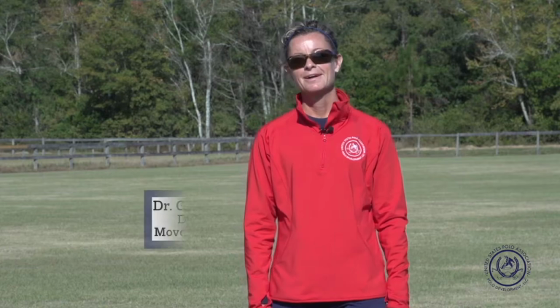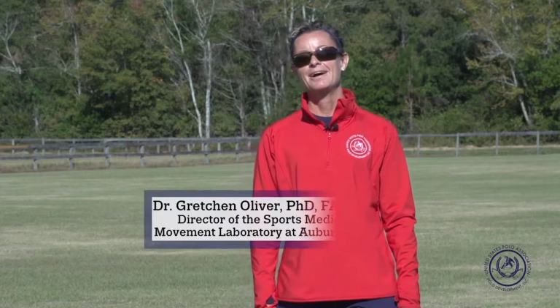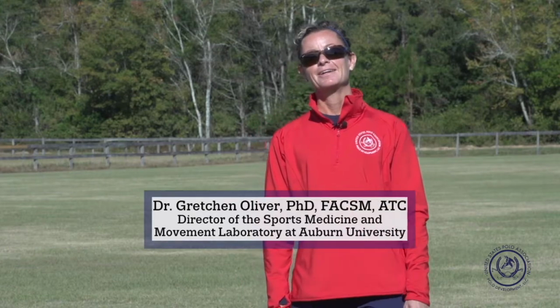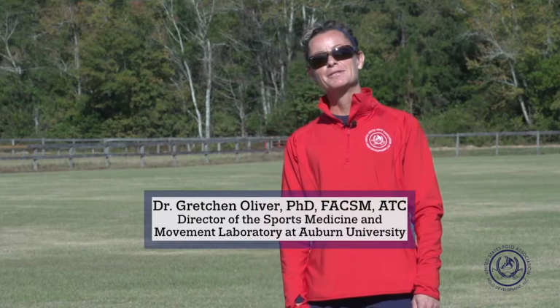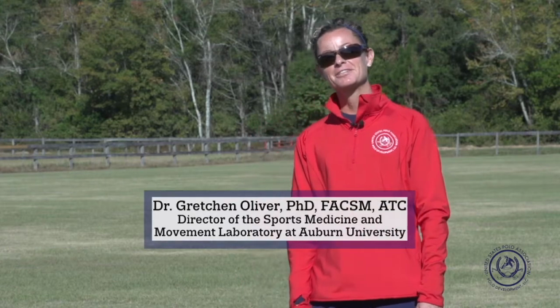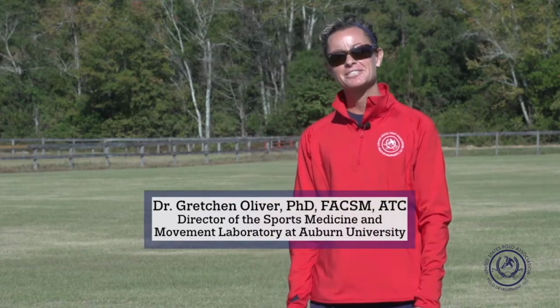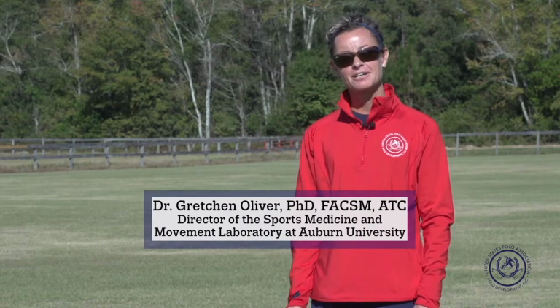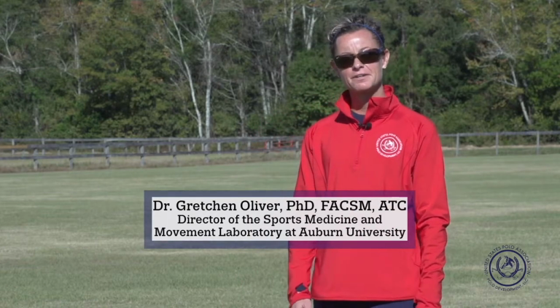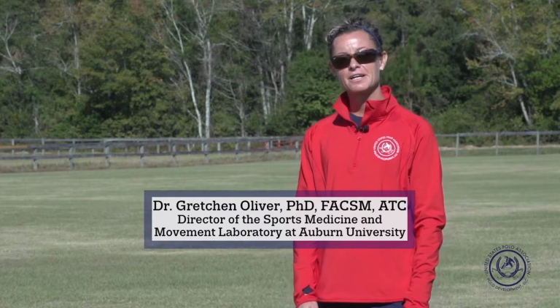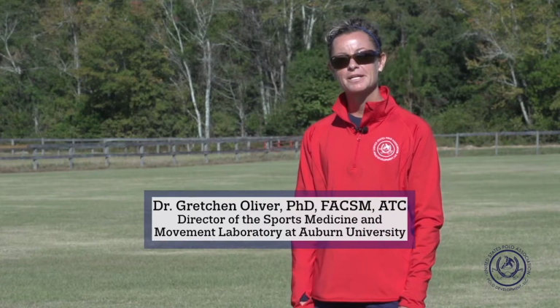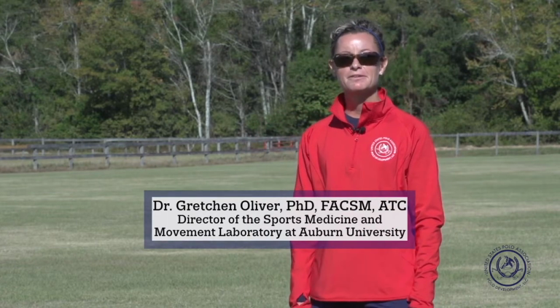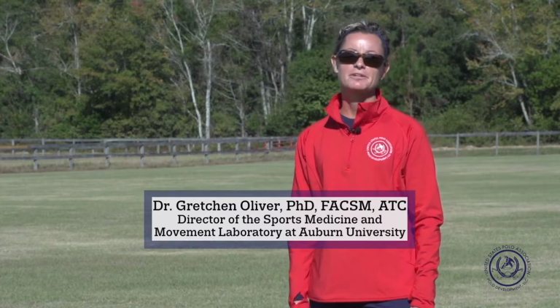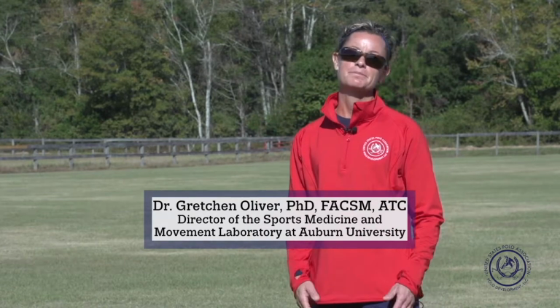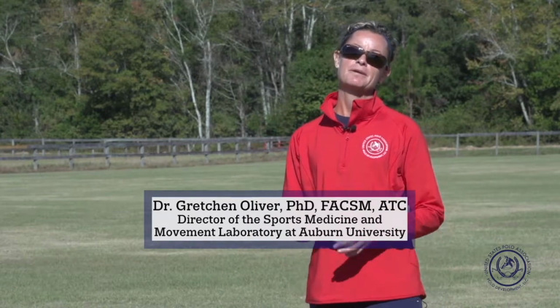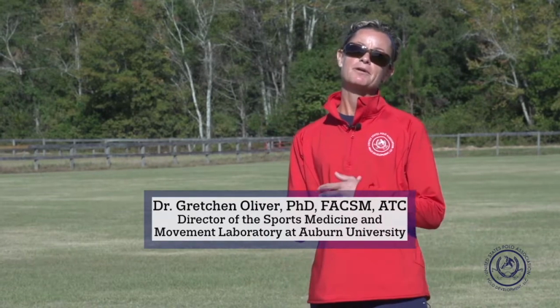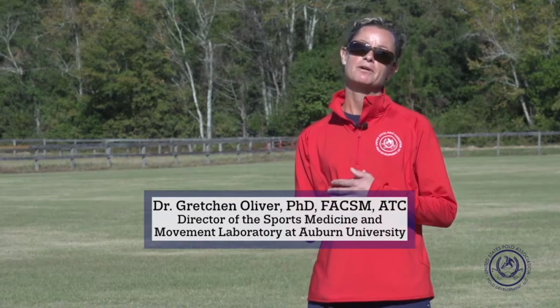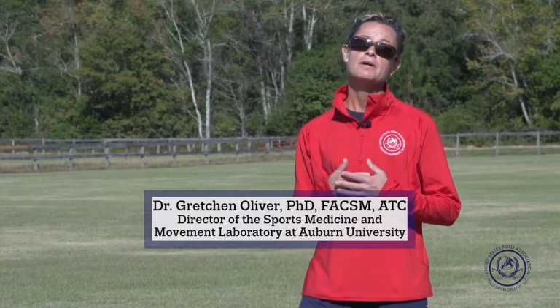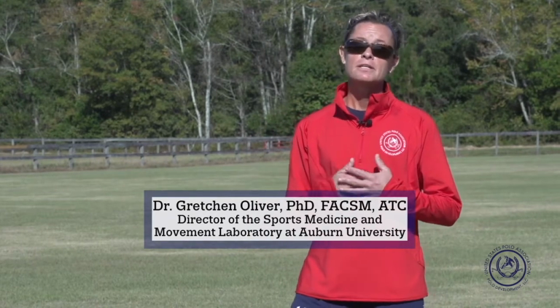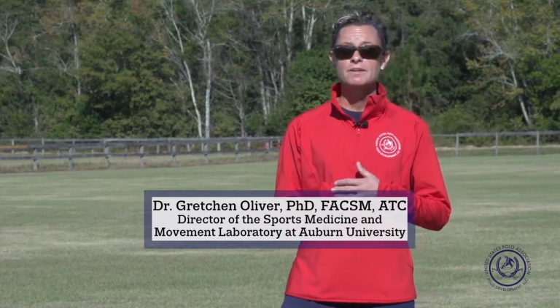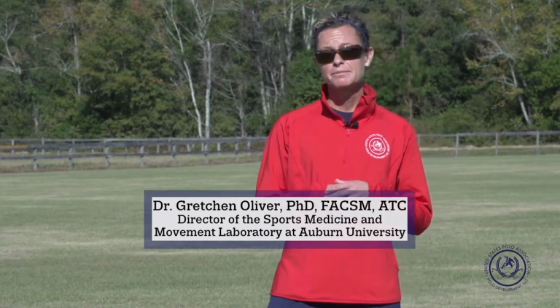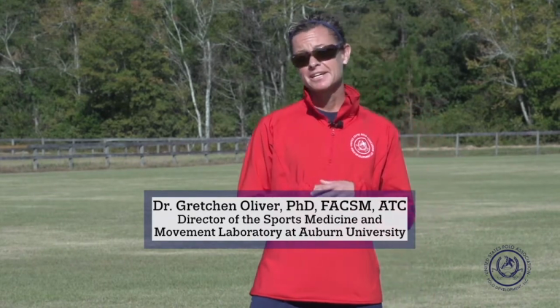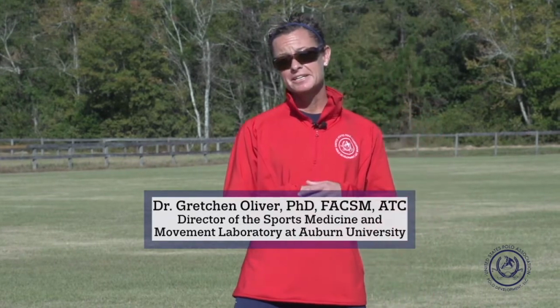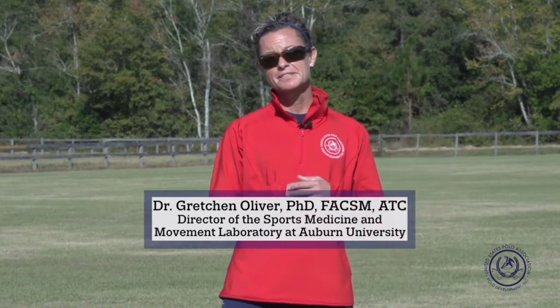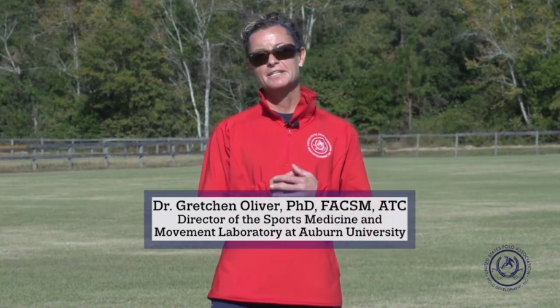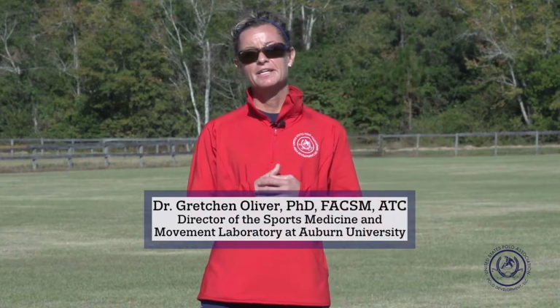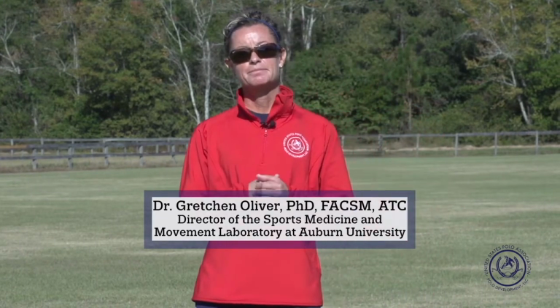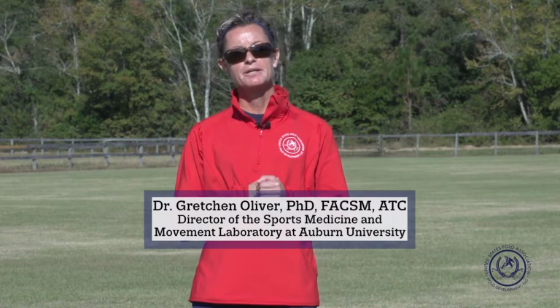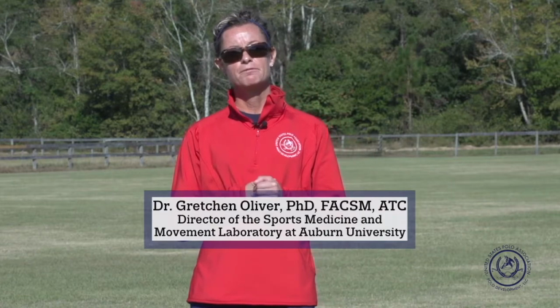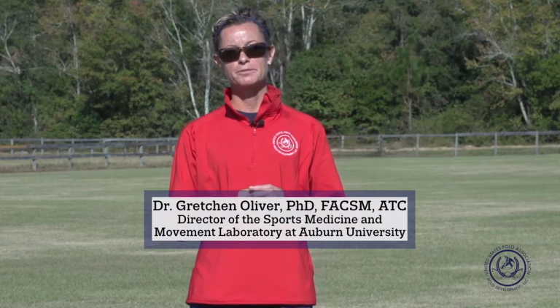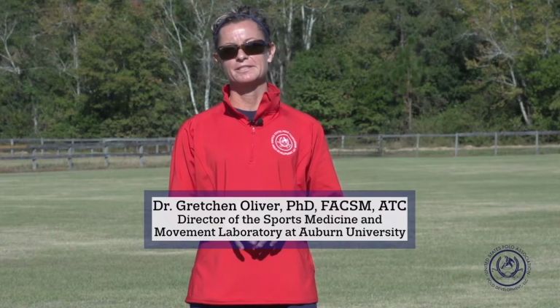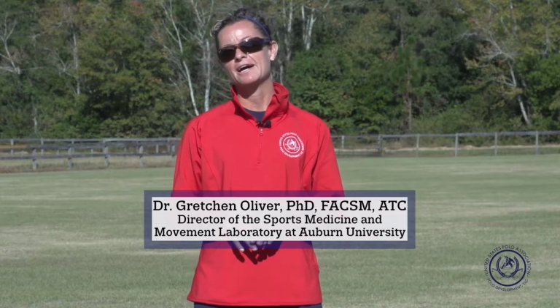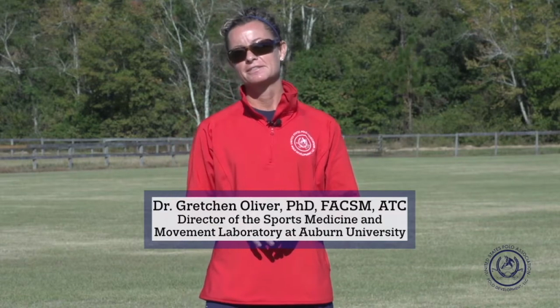Hi, I'm Dr. Gretchen Oliver and I'm here with USPA Polo Development, LLC and the Player Performance Analysis.